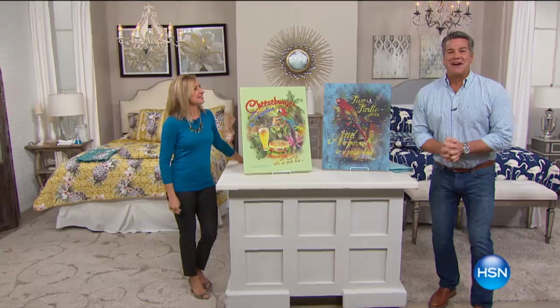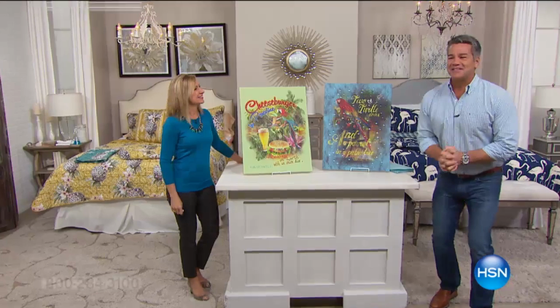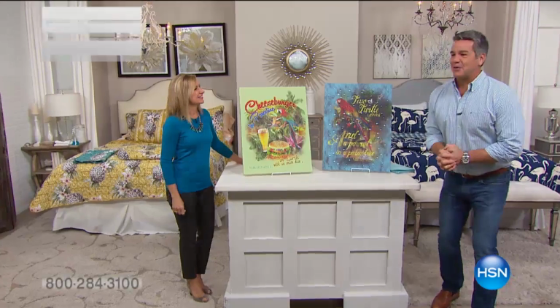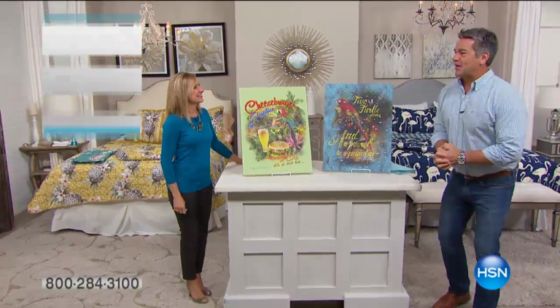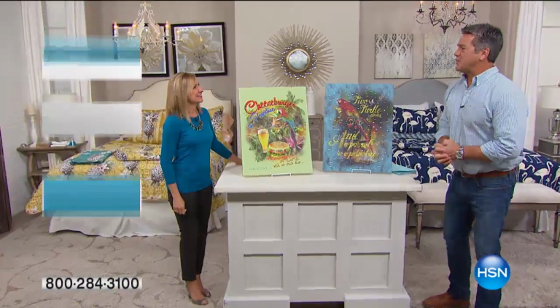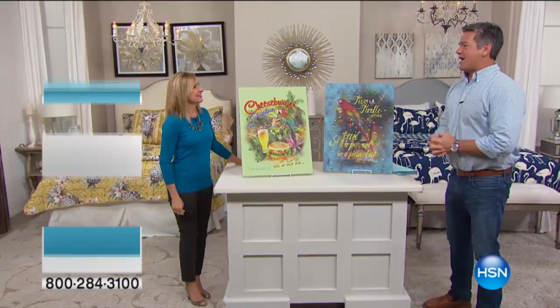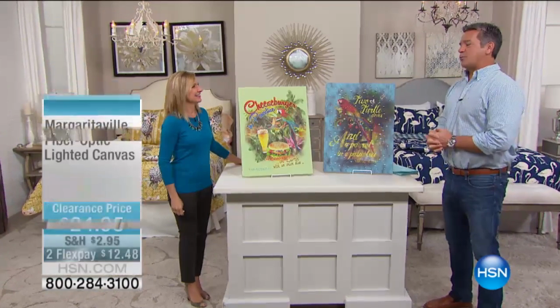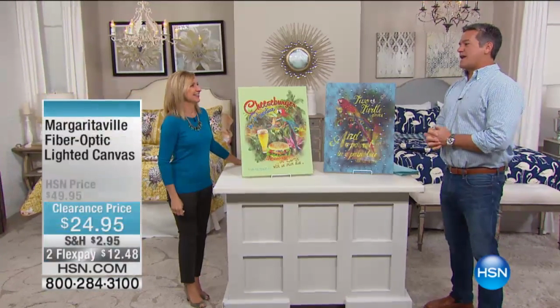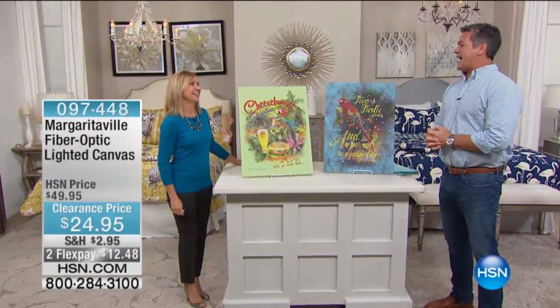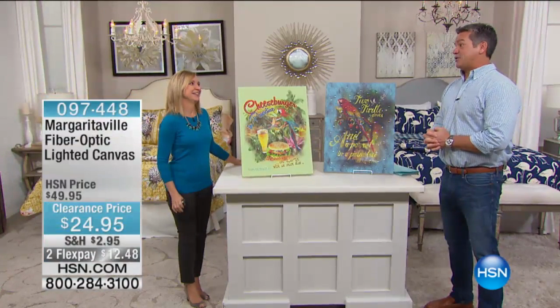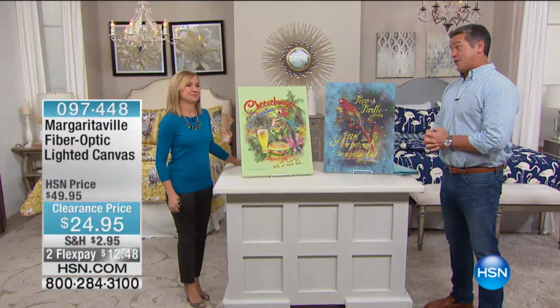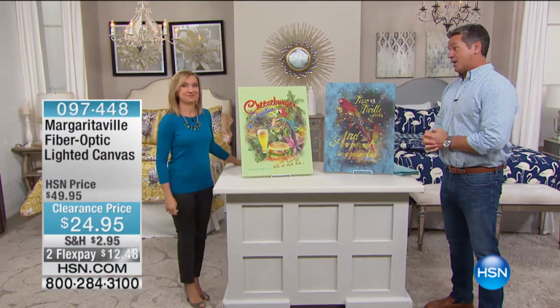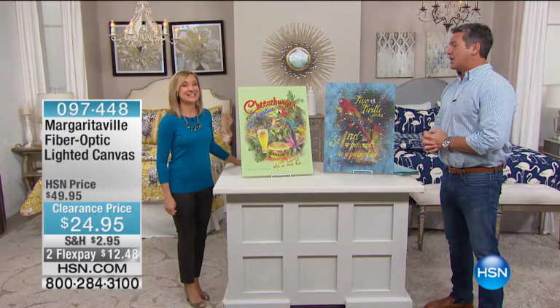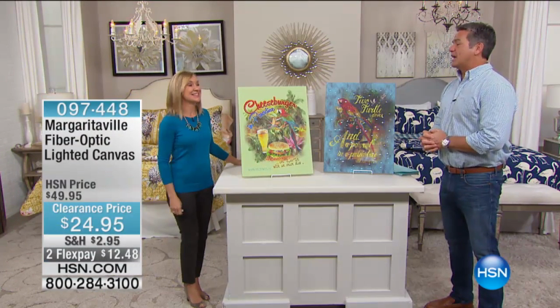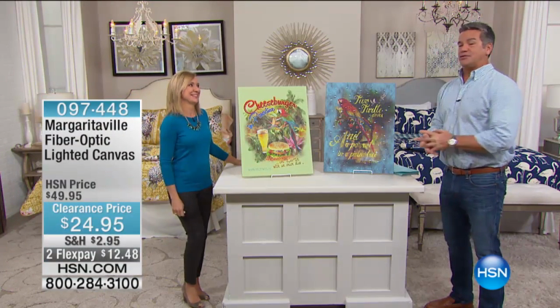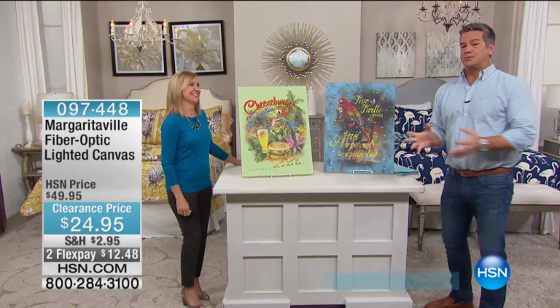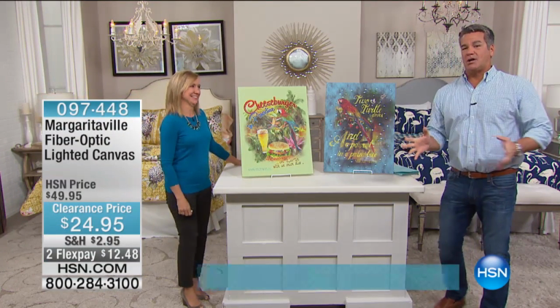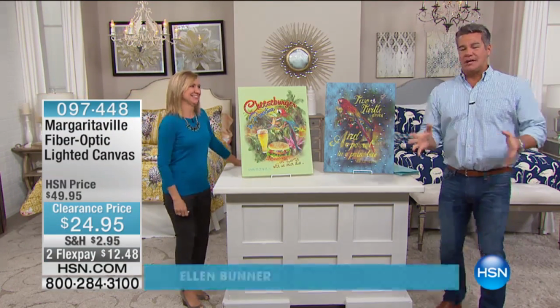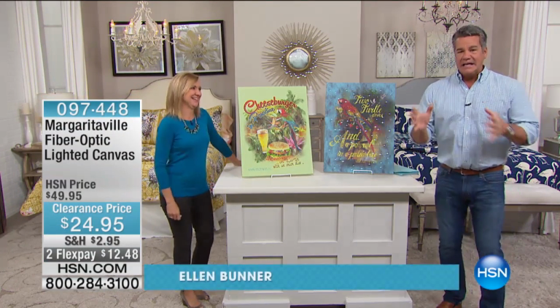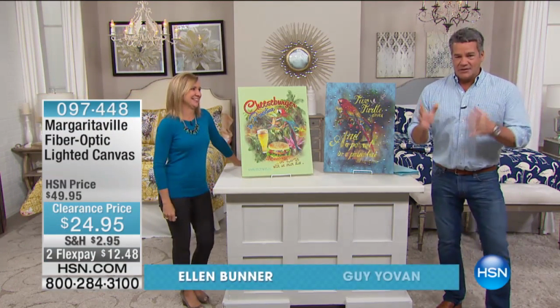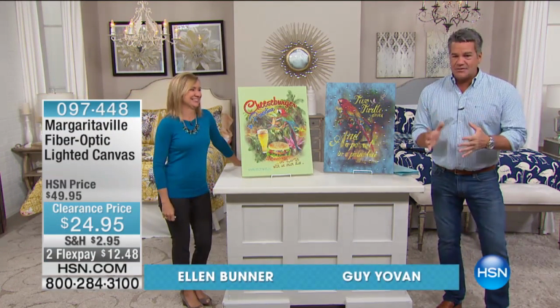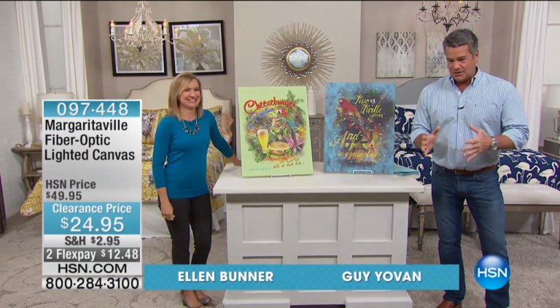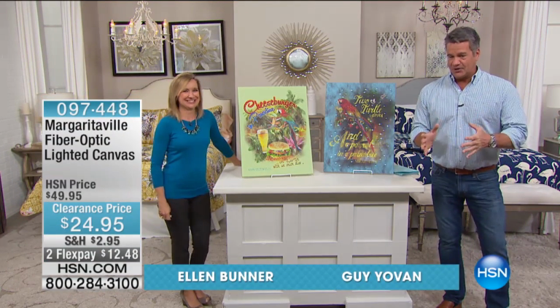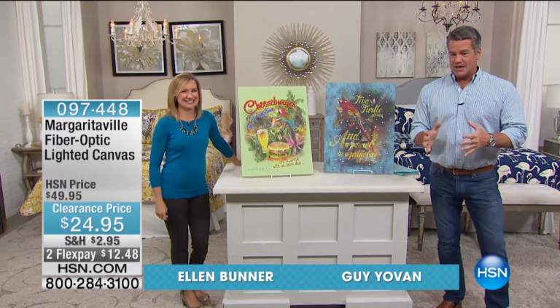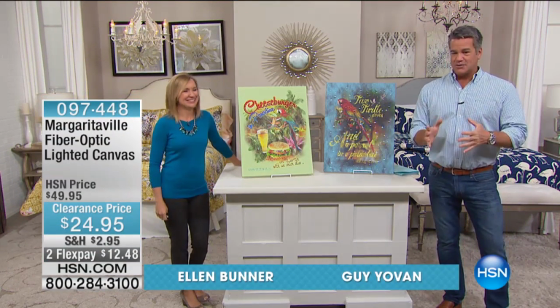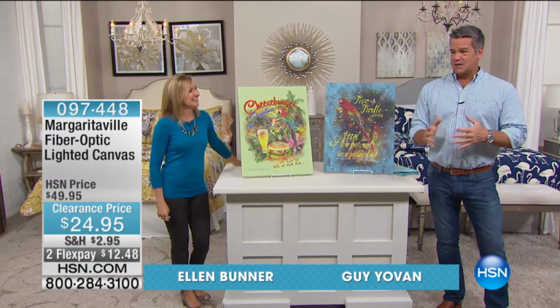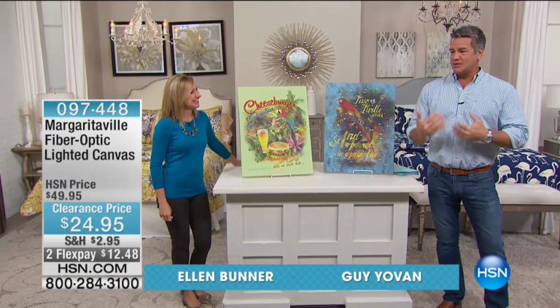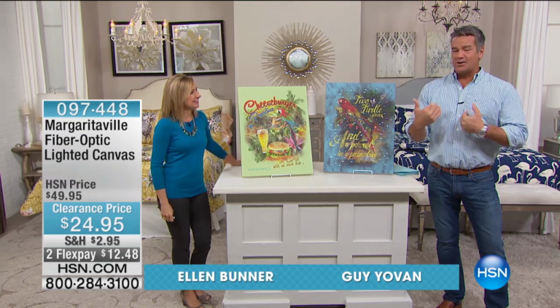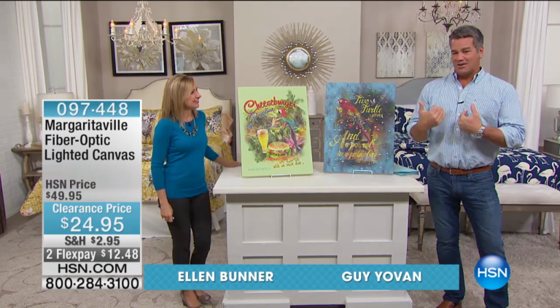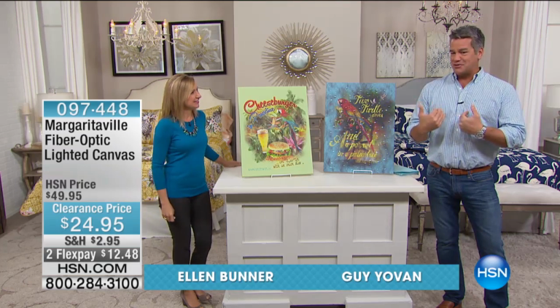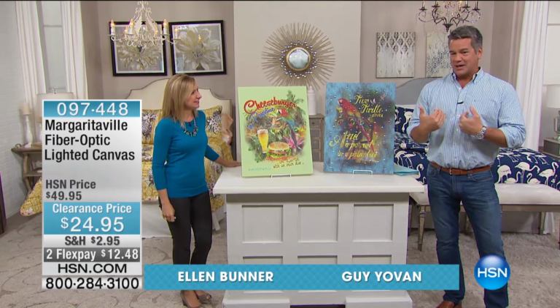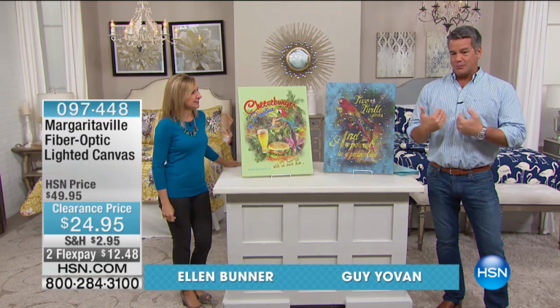Brian Bunner is here with us. We are ready to have some fun — we are going to have such a ball today. This is a clearance day, which means our loss is your gain.